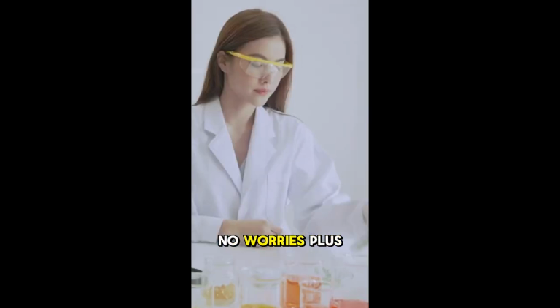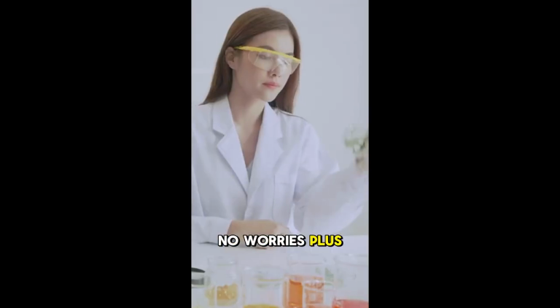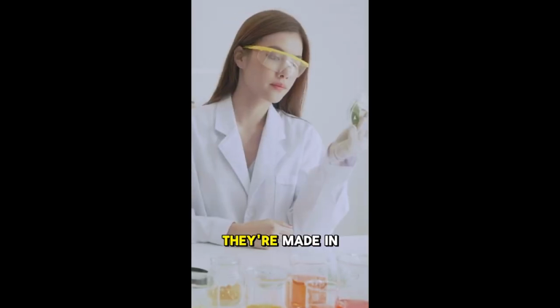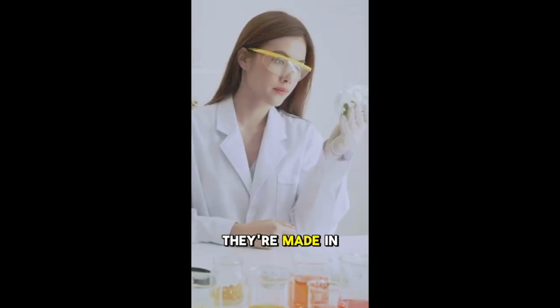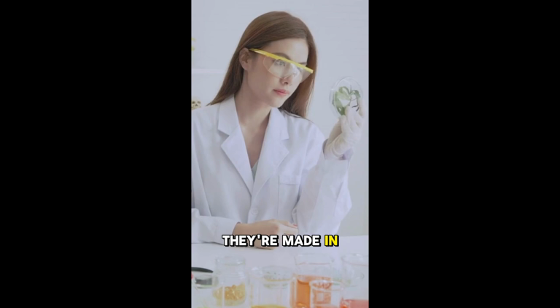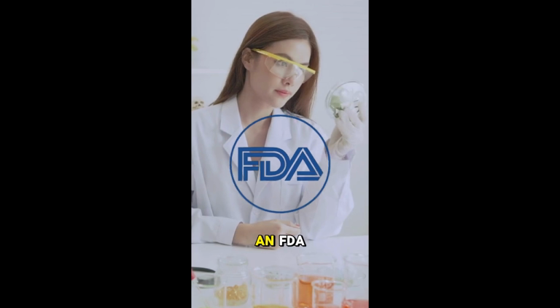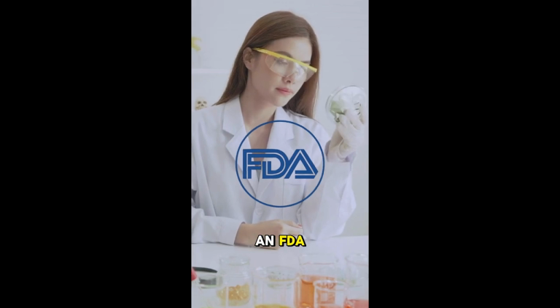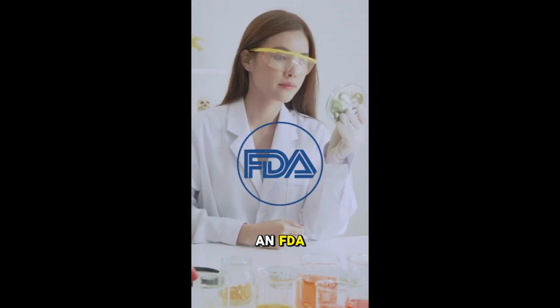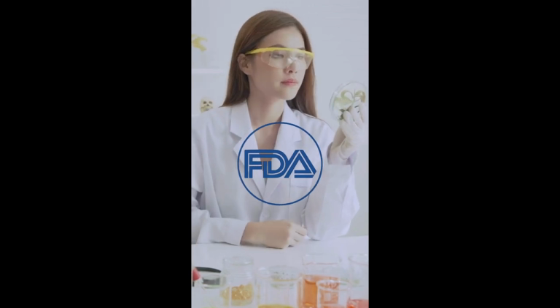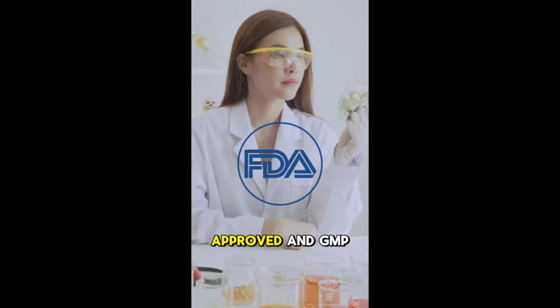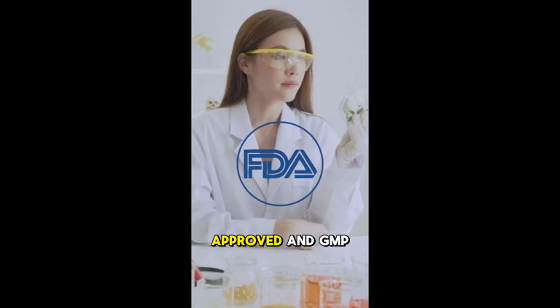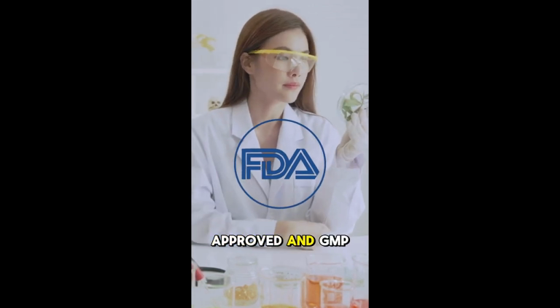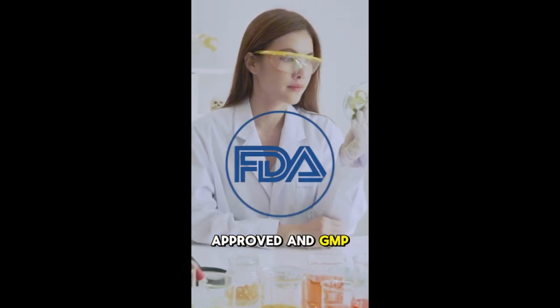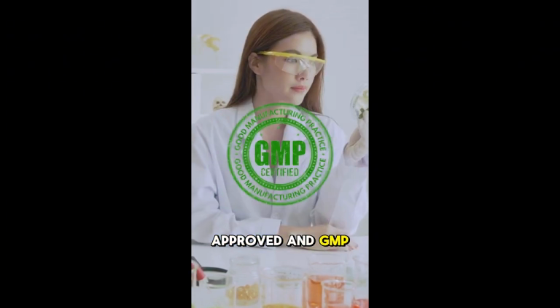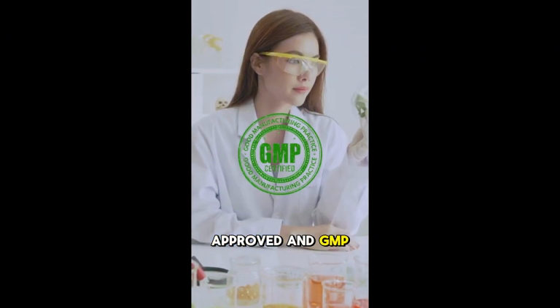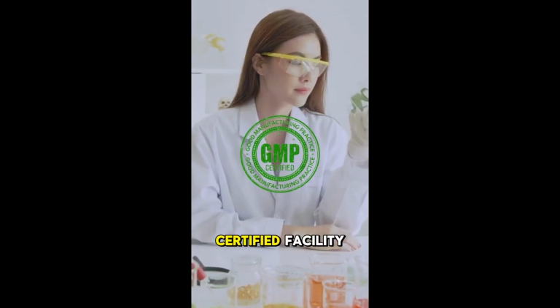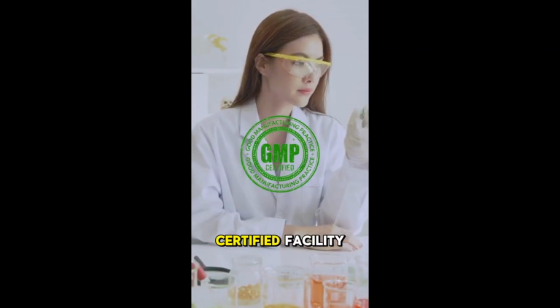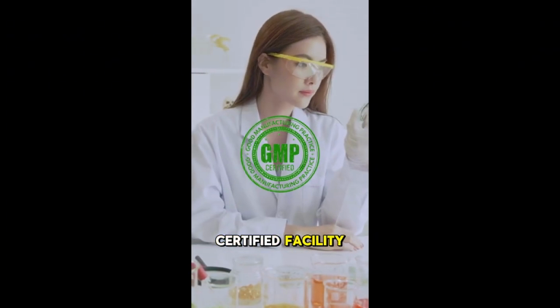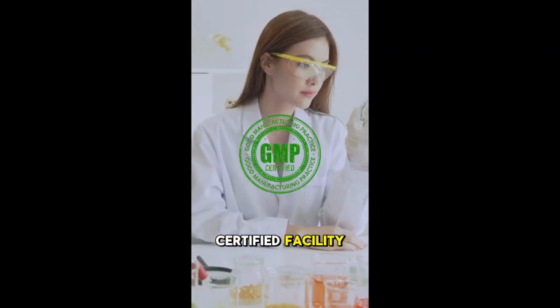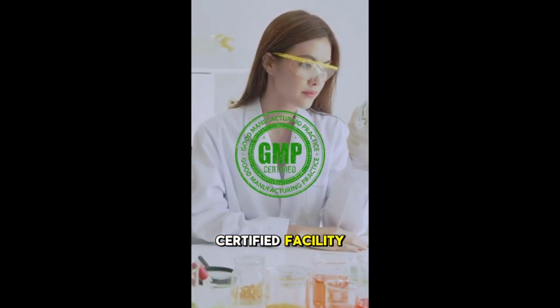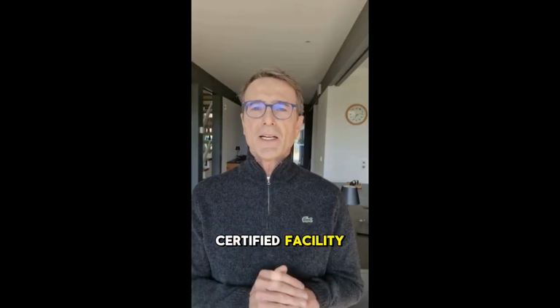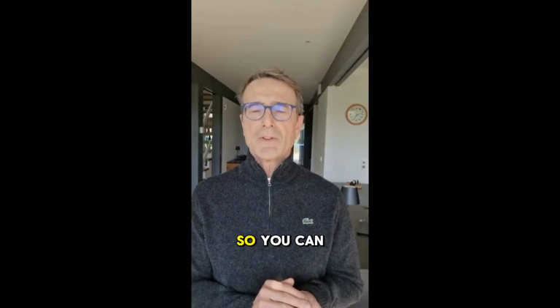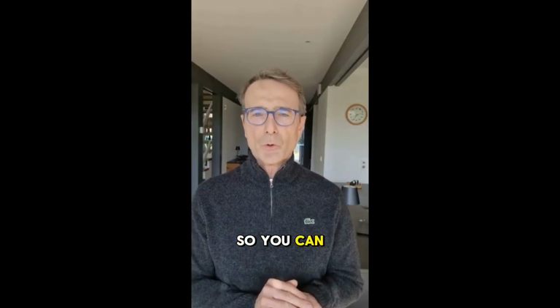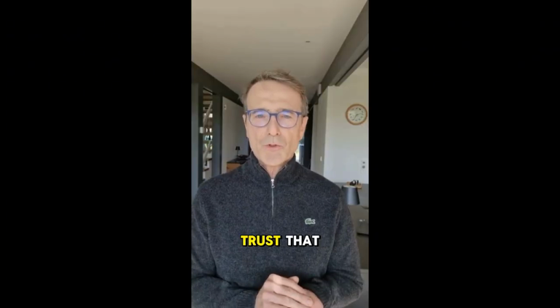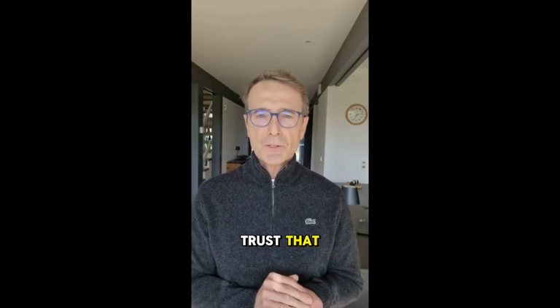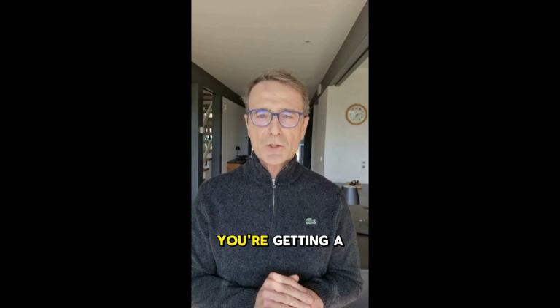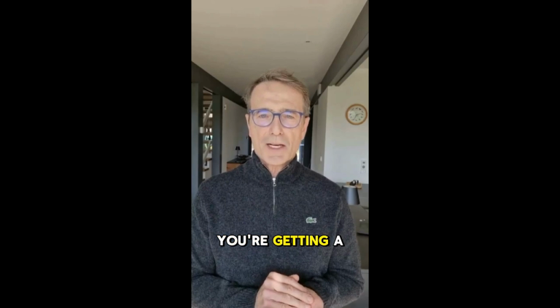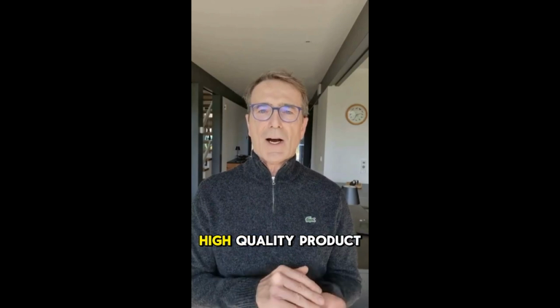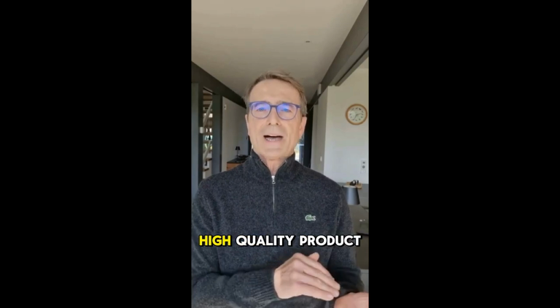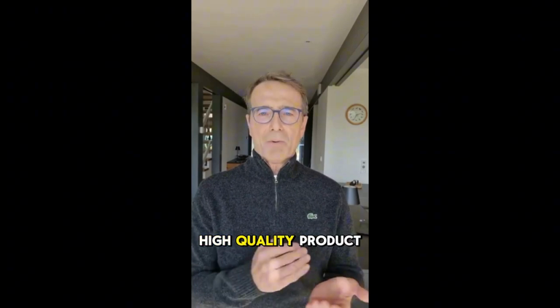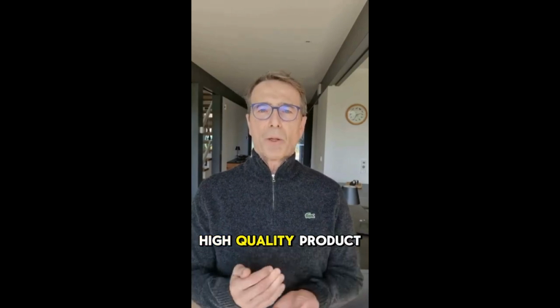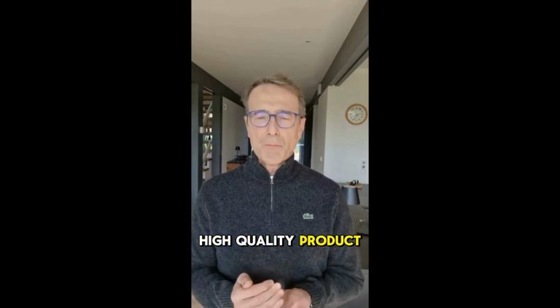Plus, they're made in an FDA-approved and GMP-certified facility, so you can trust that you're getting a high-quality product.